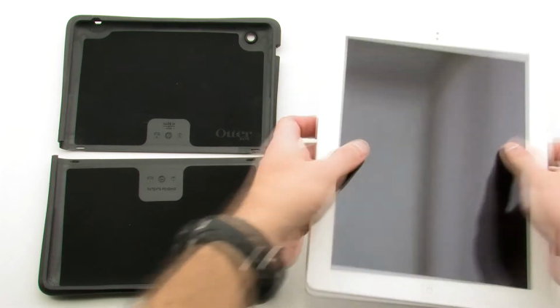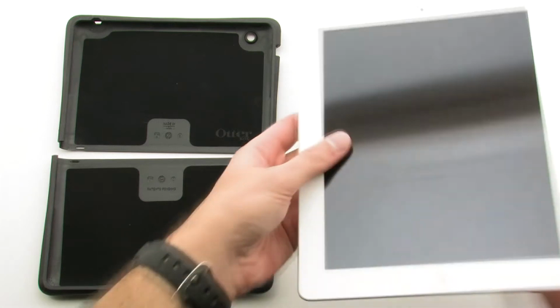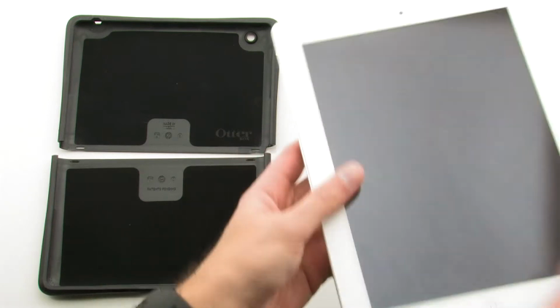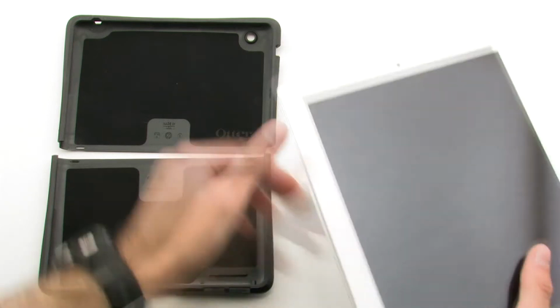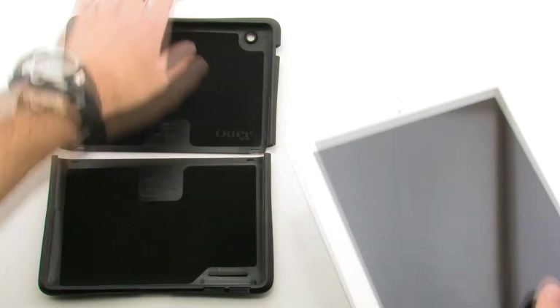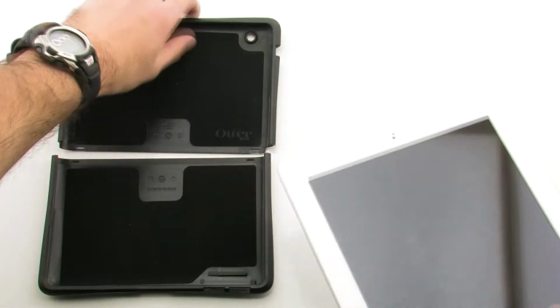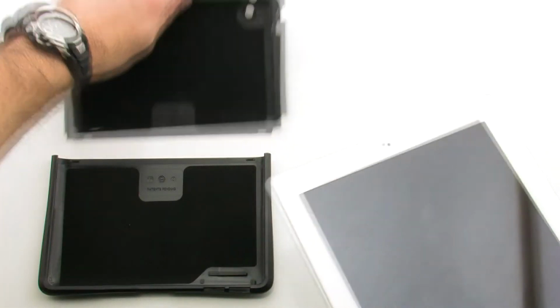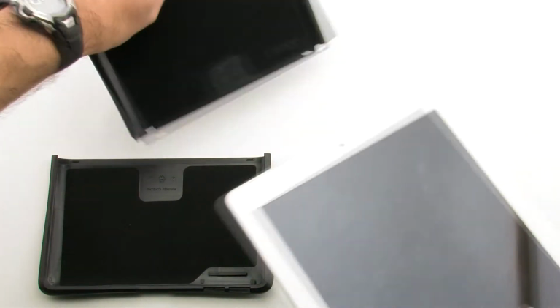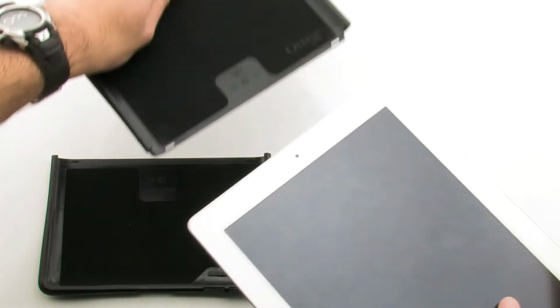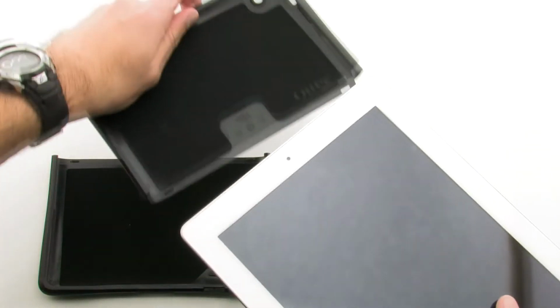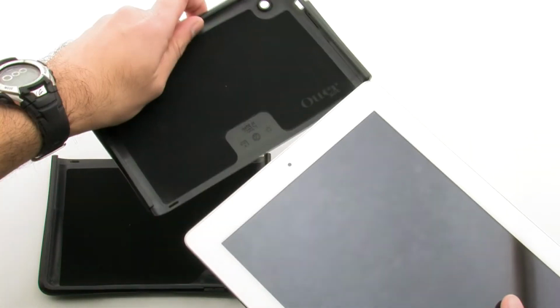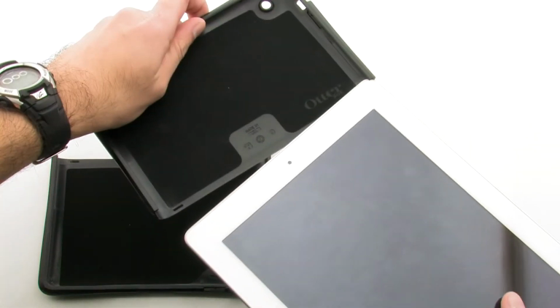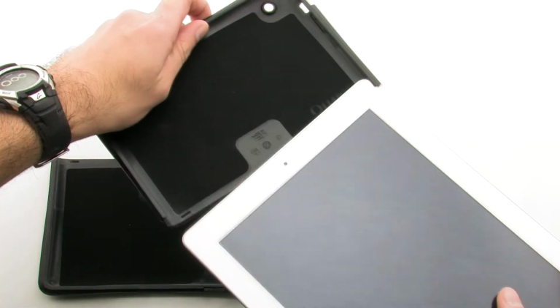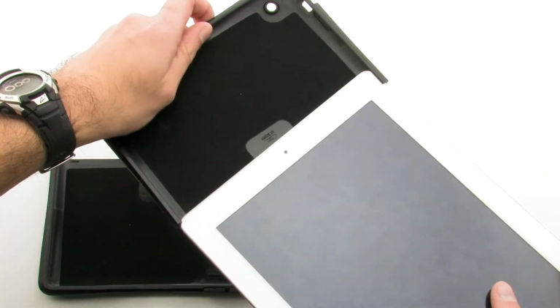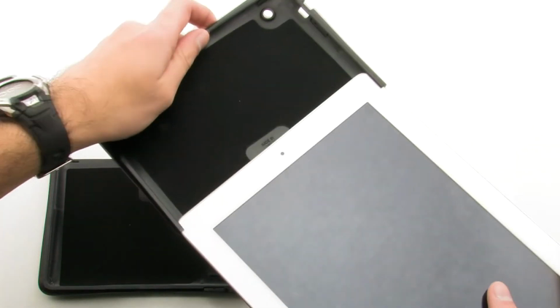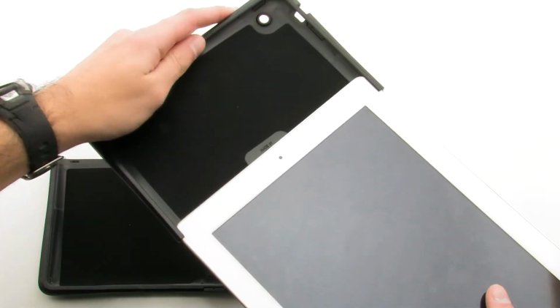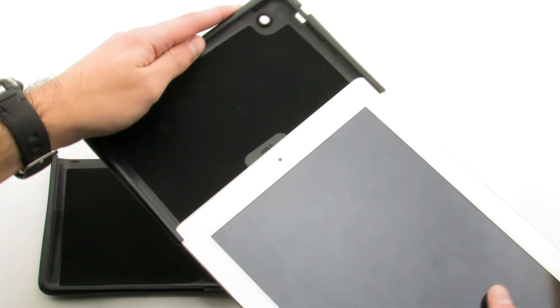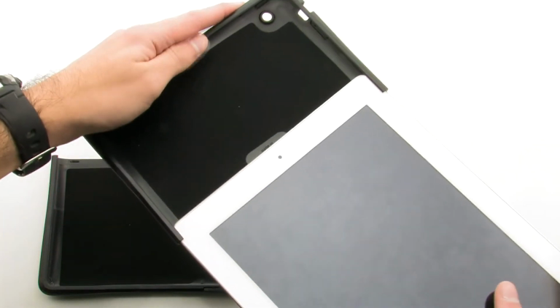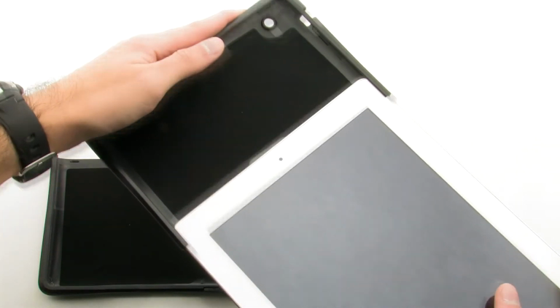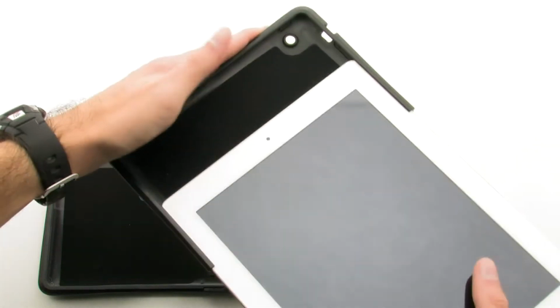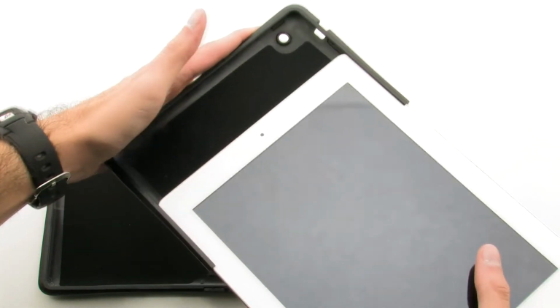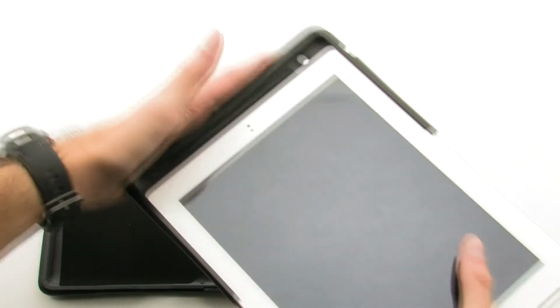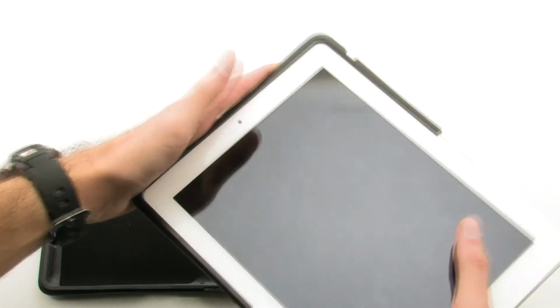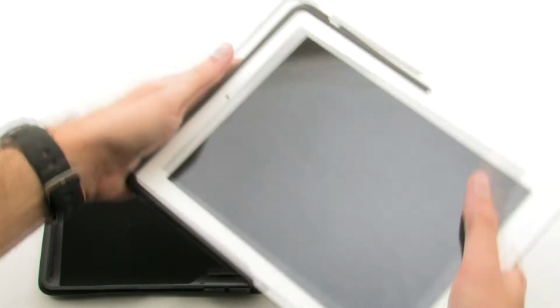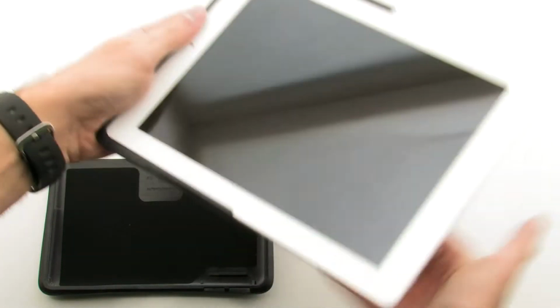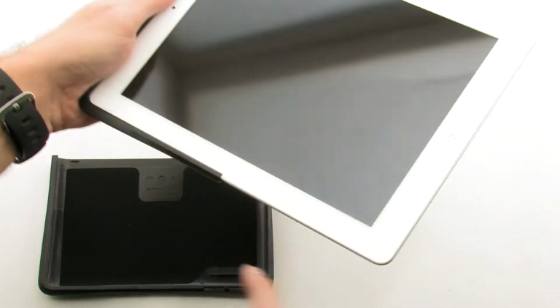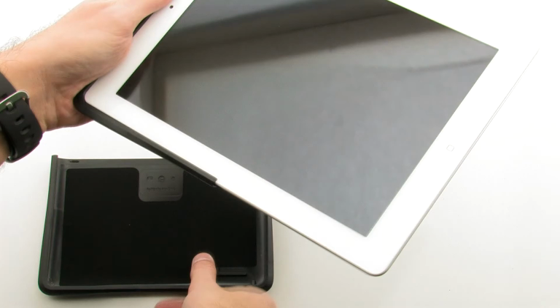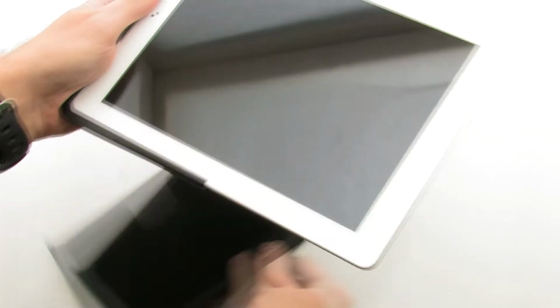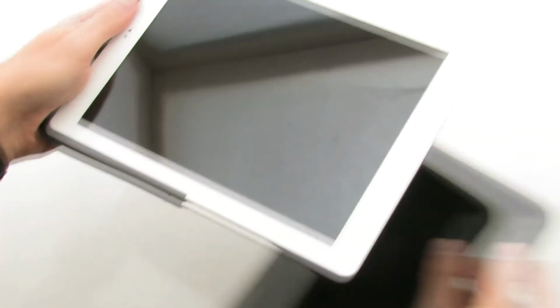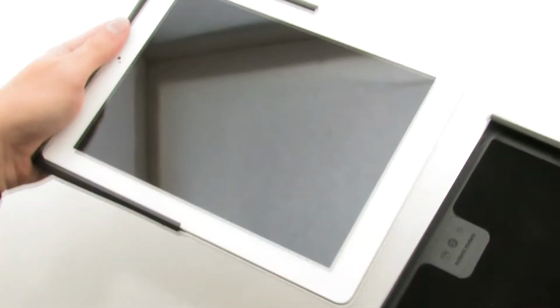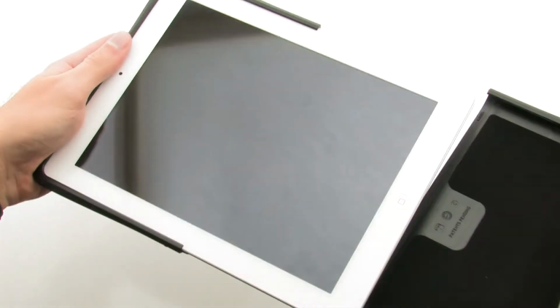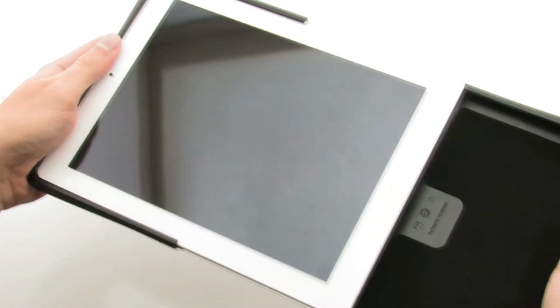To install the case, slide the upper half of the case over the top of the iPad, then slide the lower half over the exposed area.